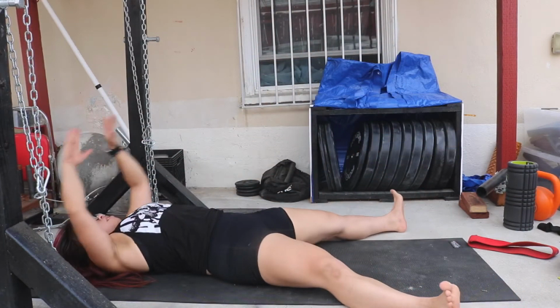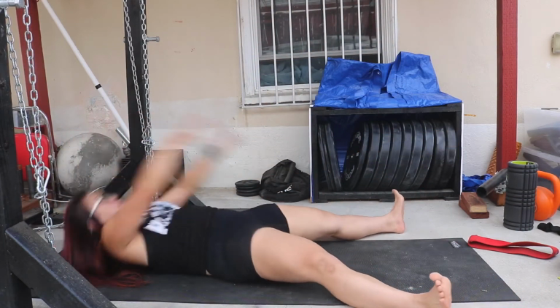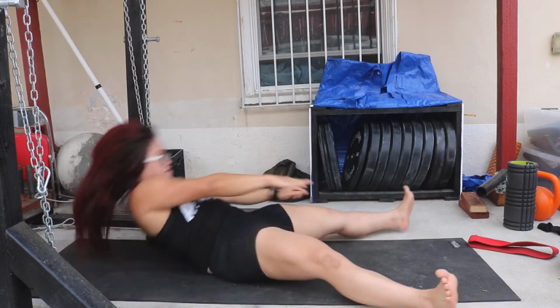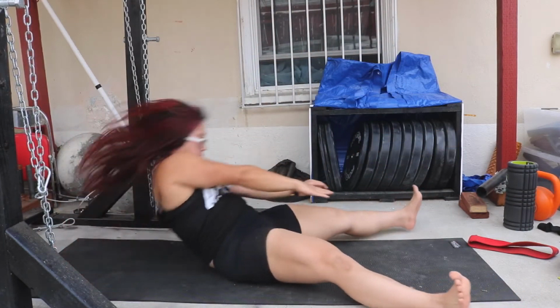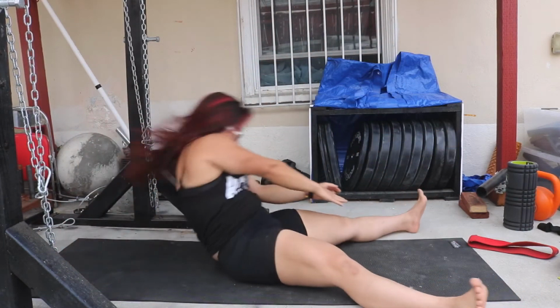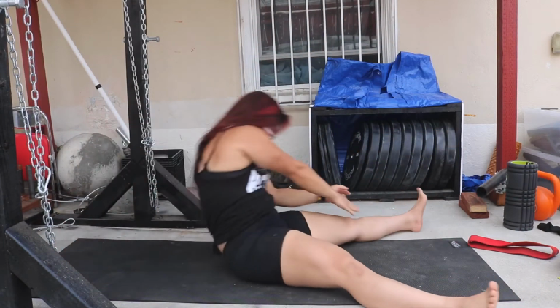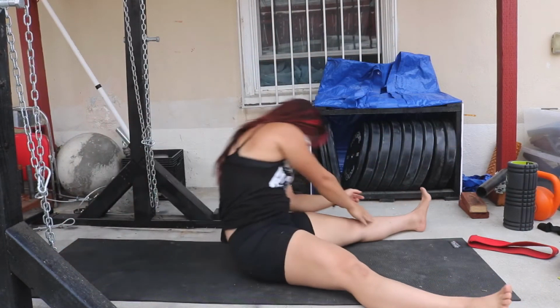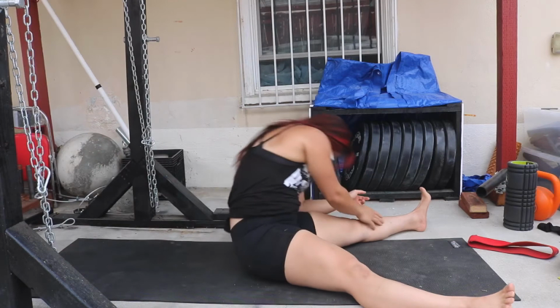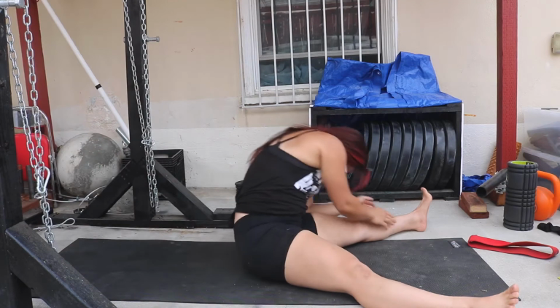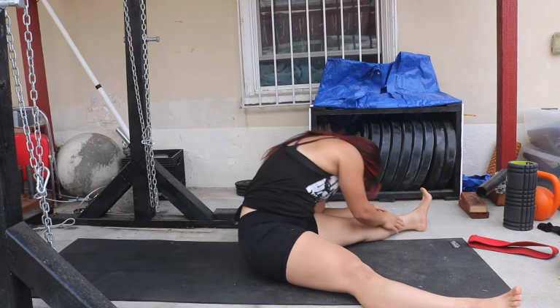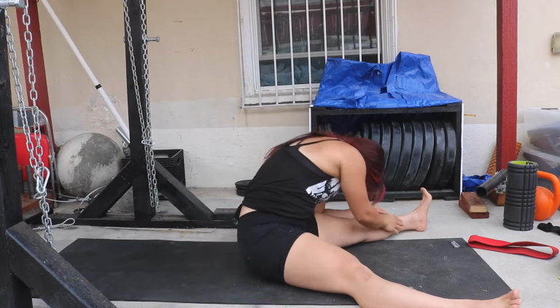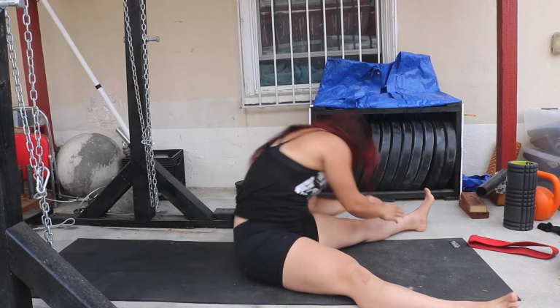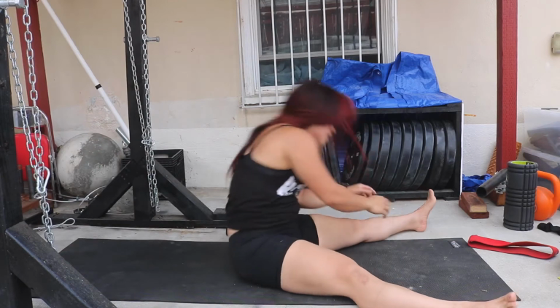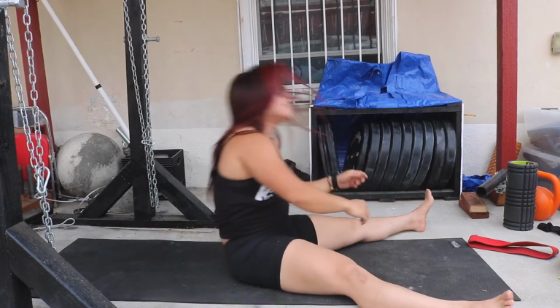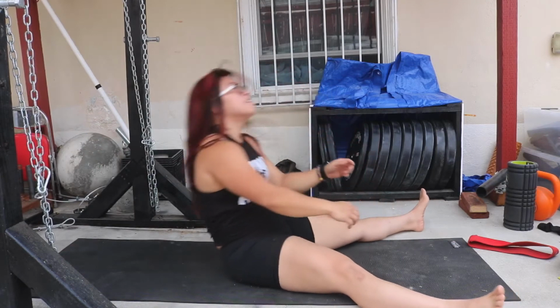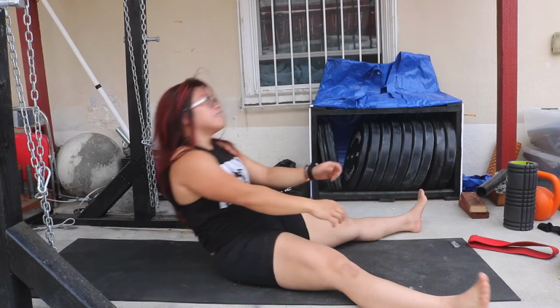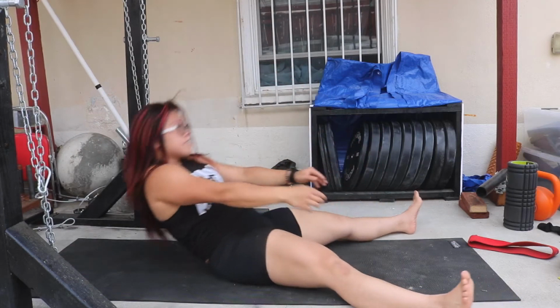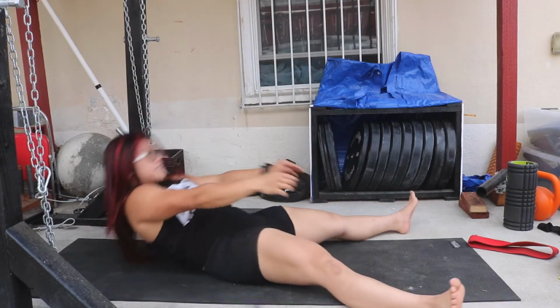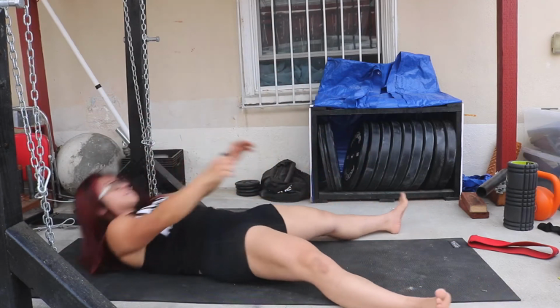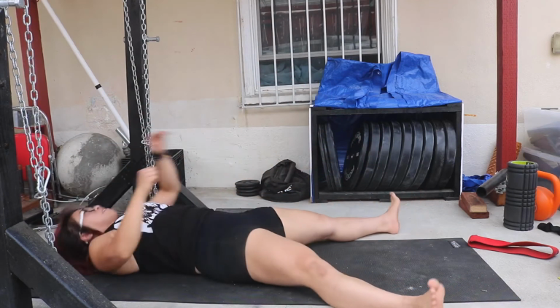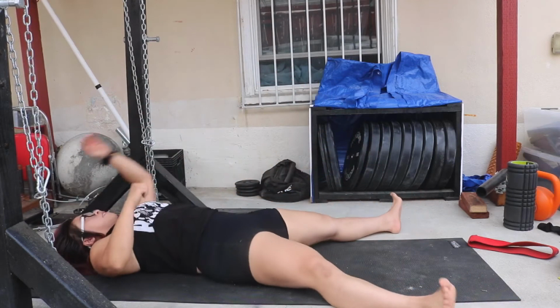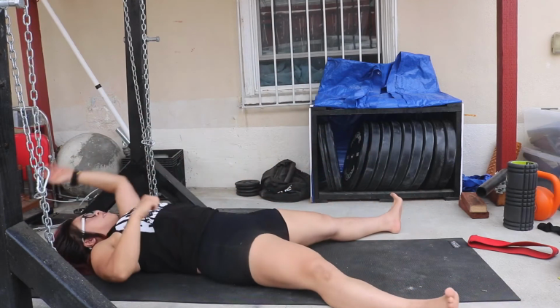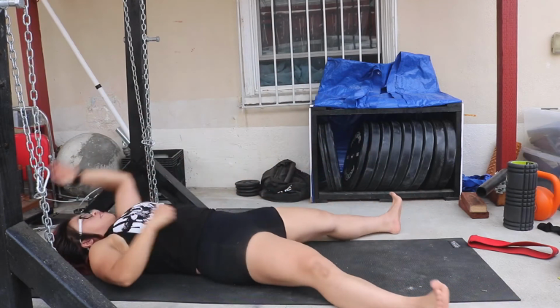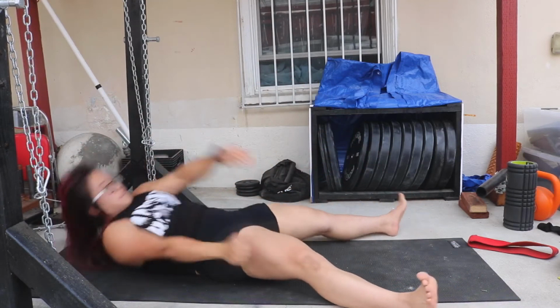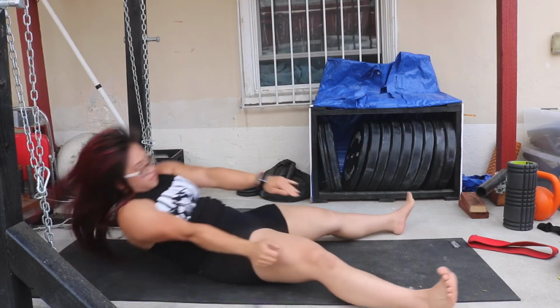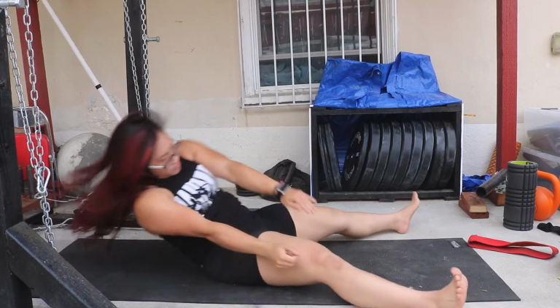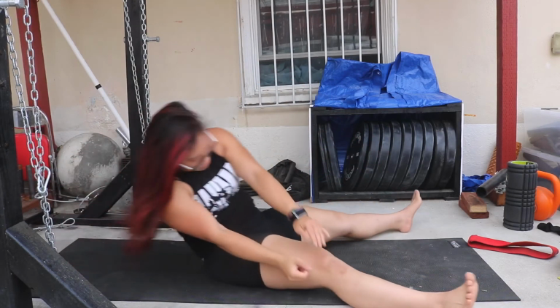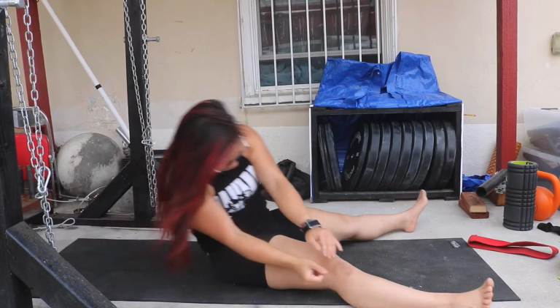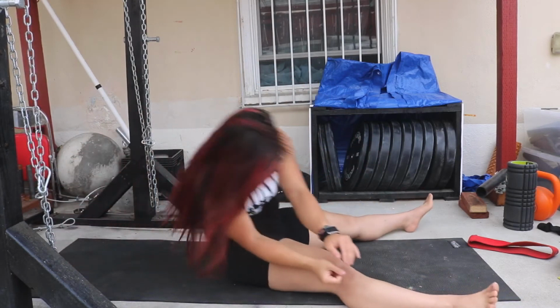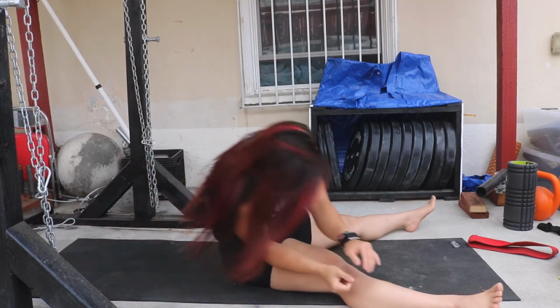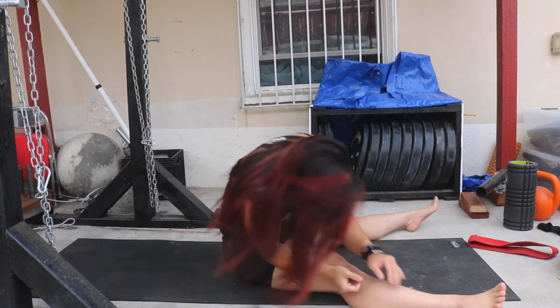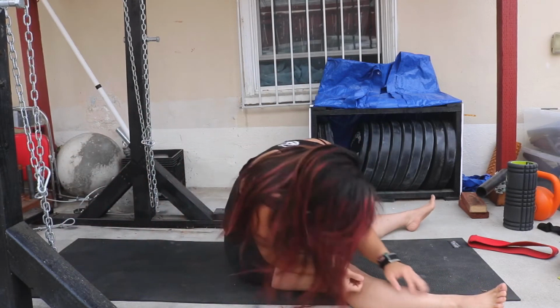Just don't round your back and curl your neck so hard — you're going to really hurt your neck like that.